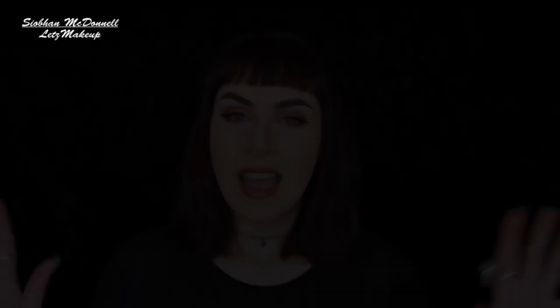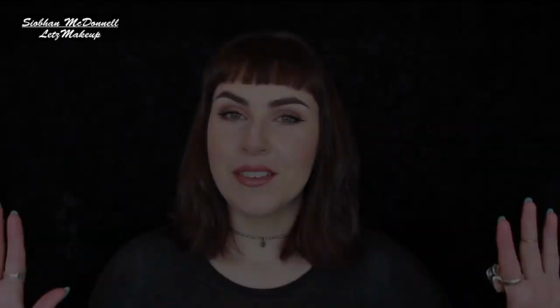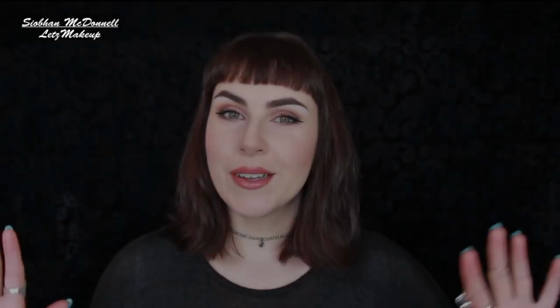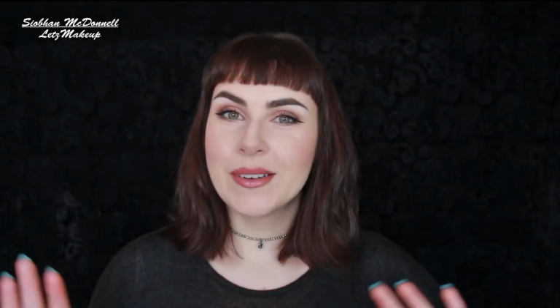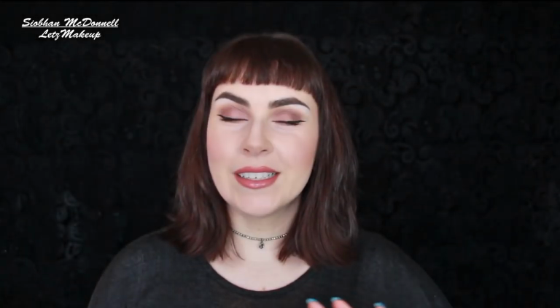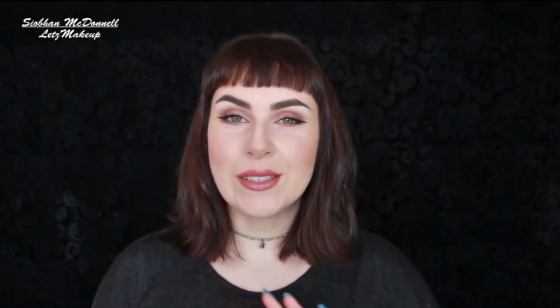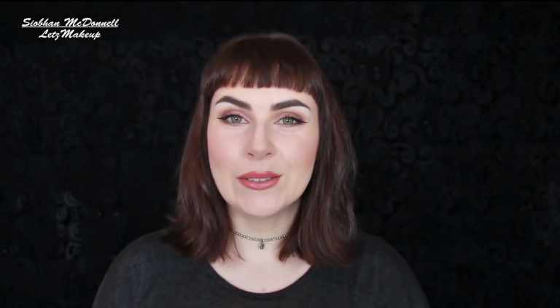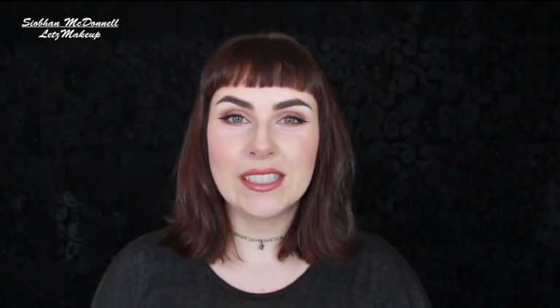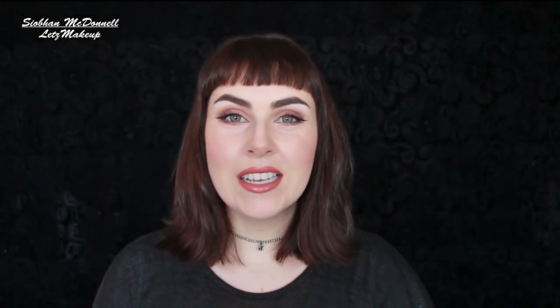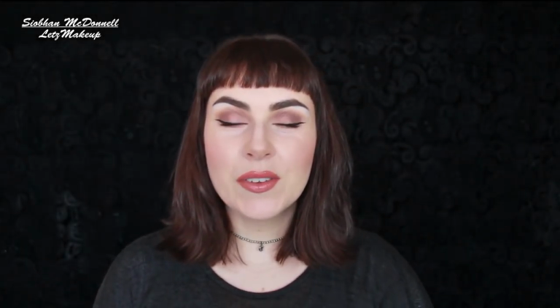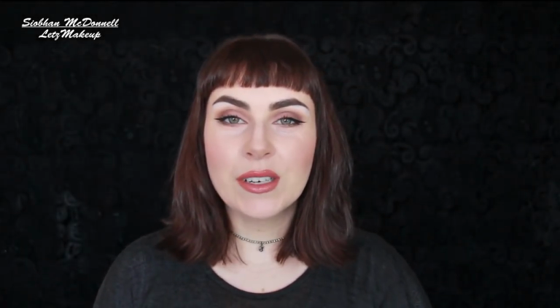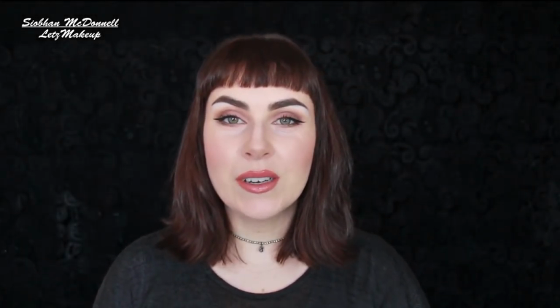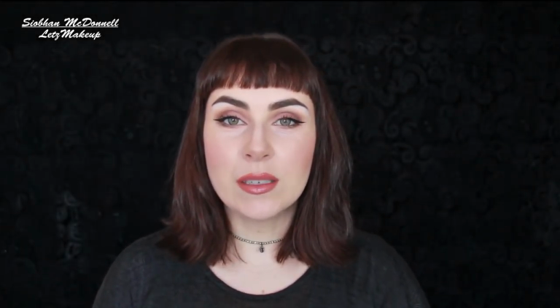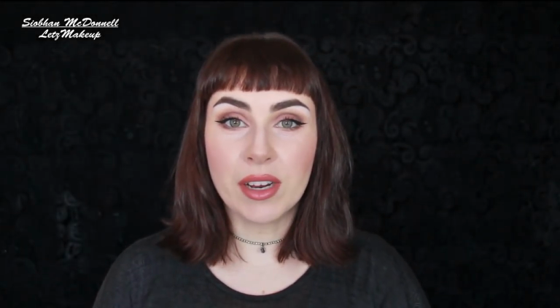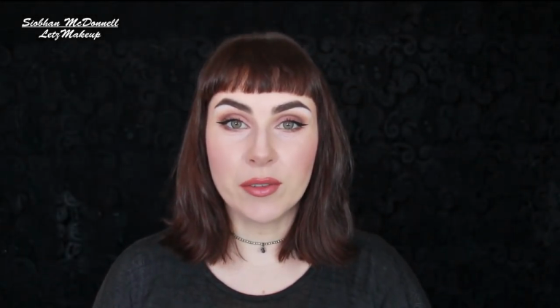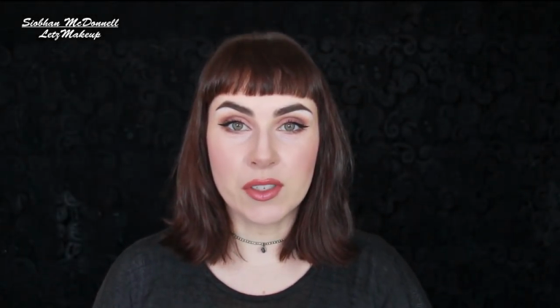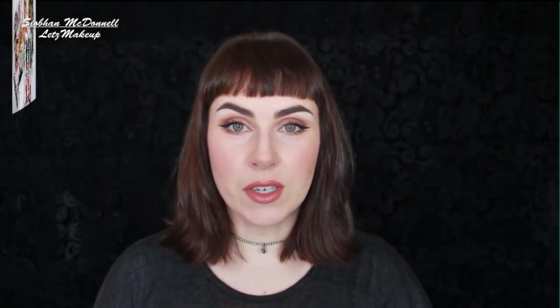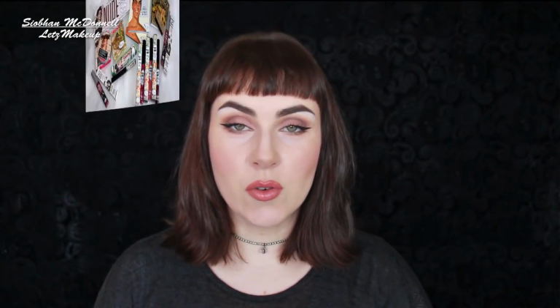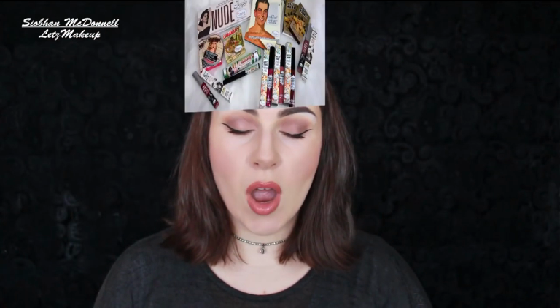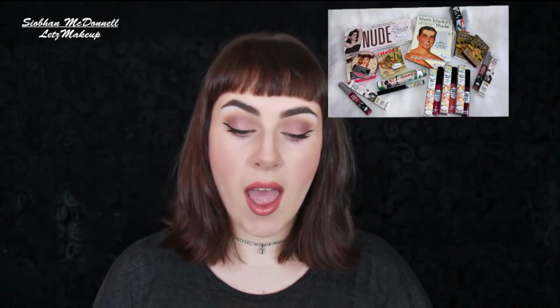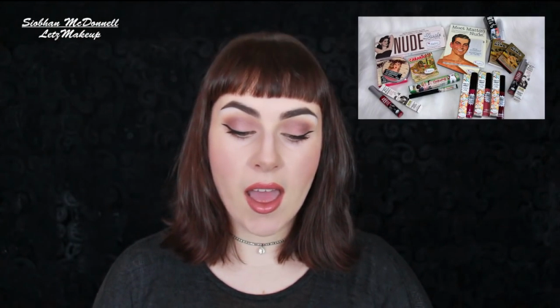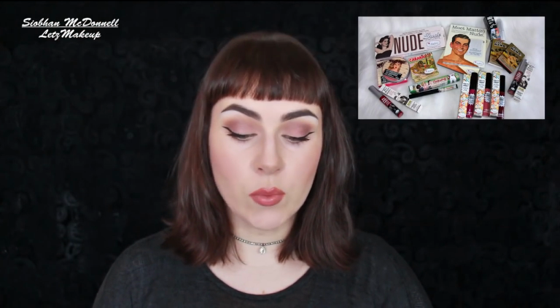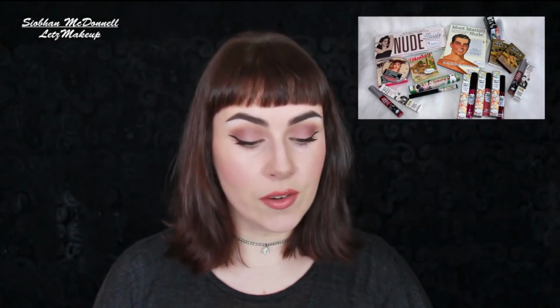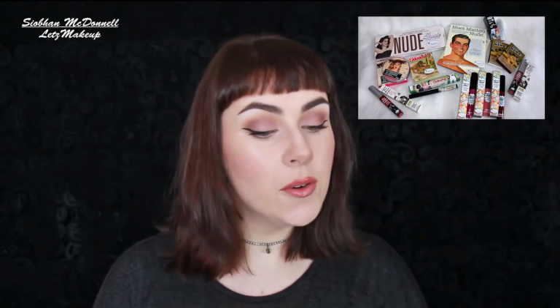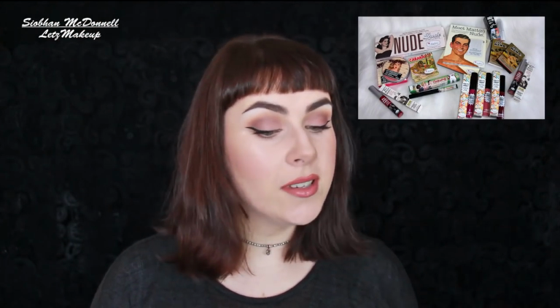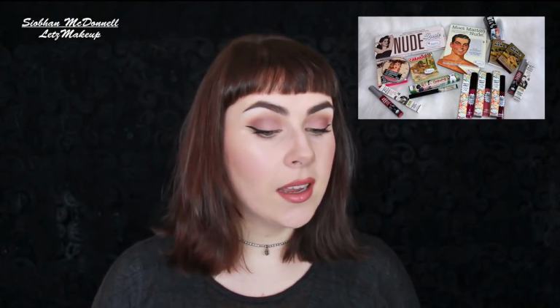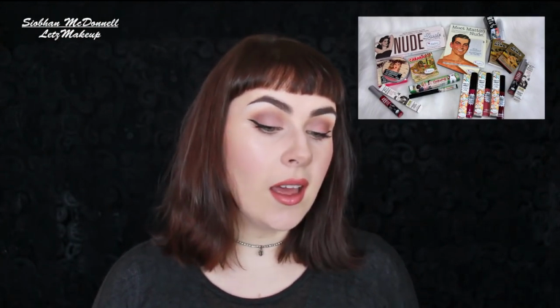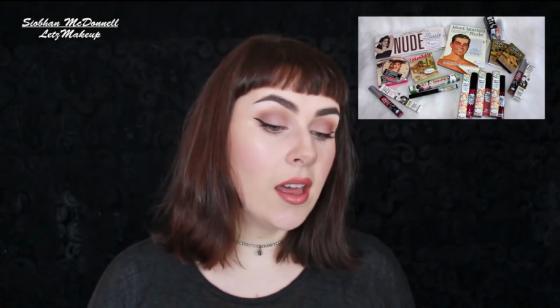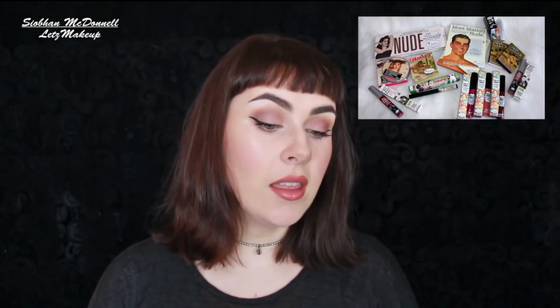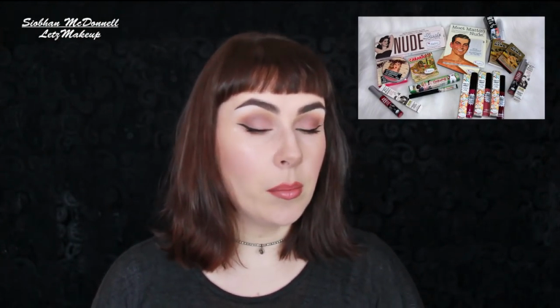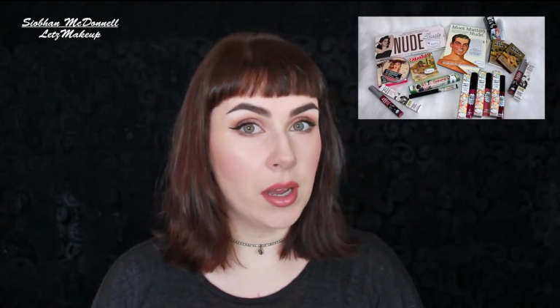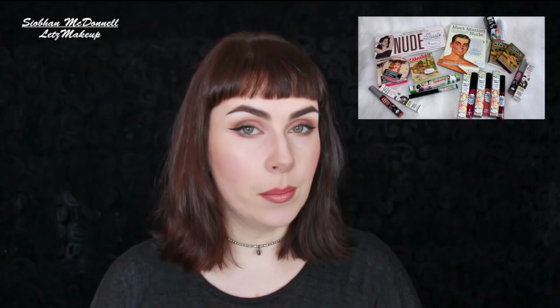How's it going? Today's video is a Balm focused video and we are focusing on the Balm.